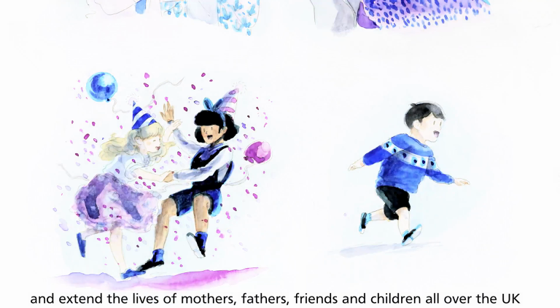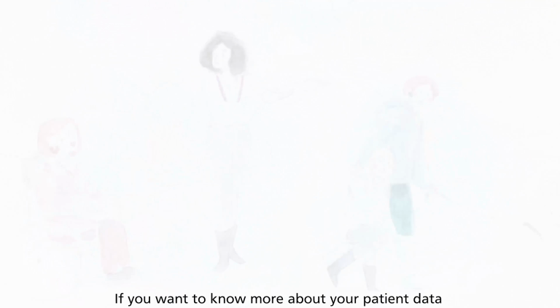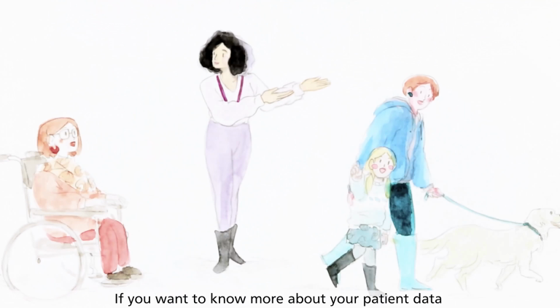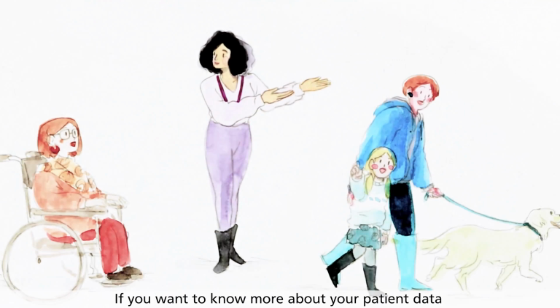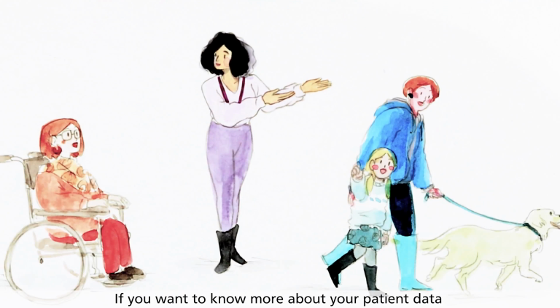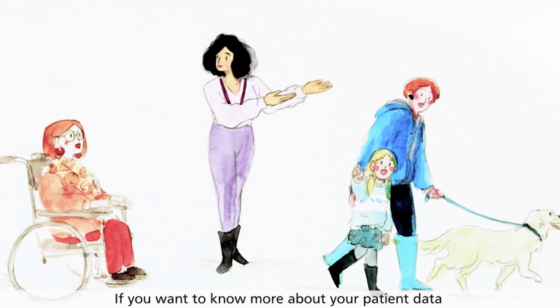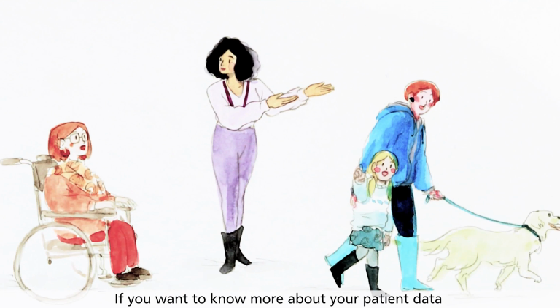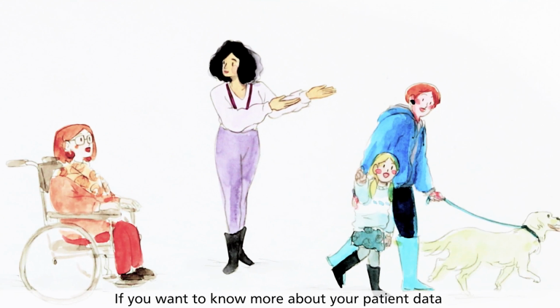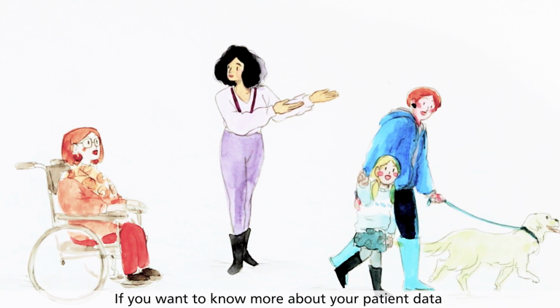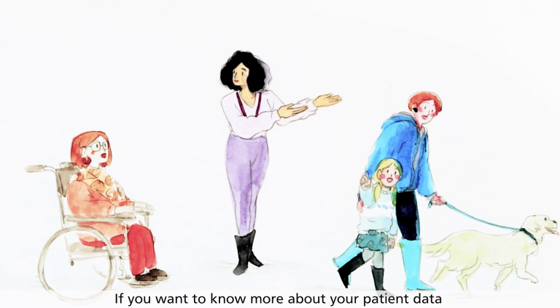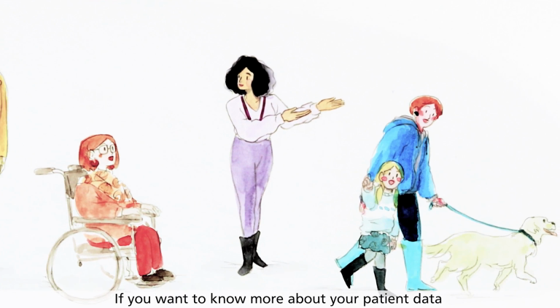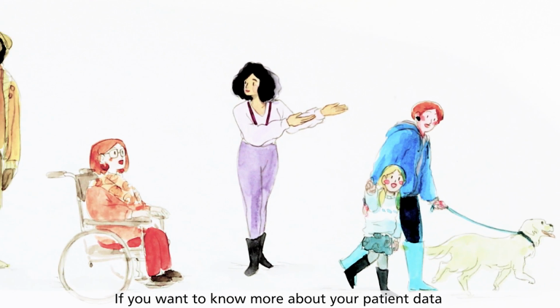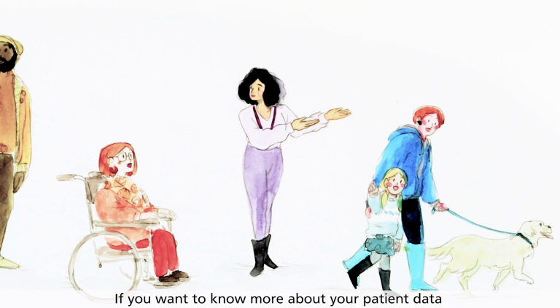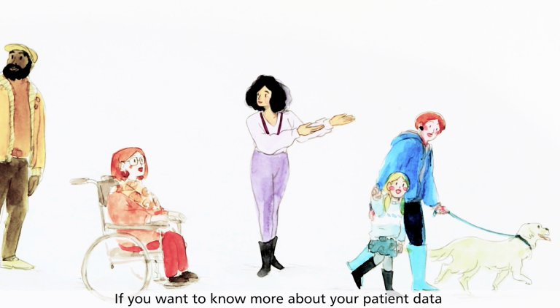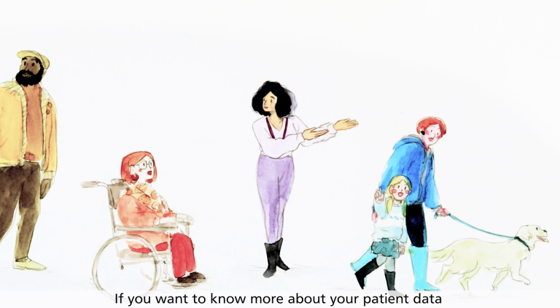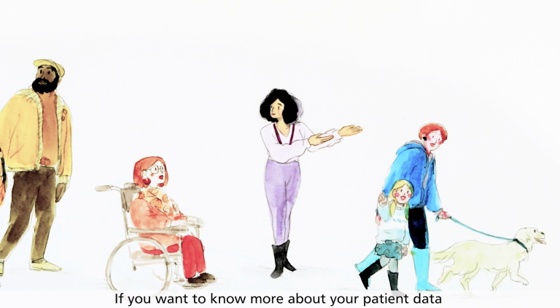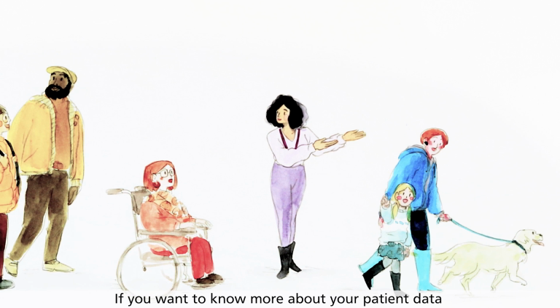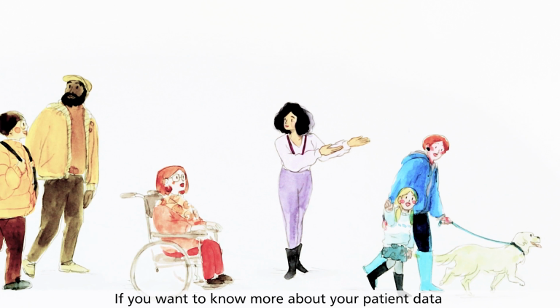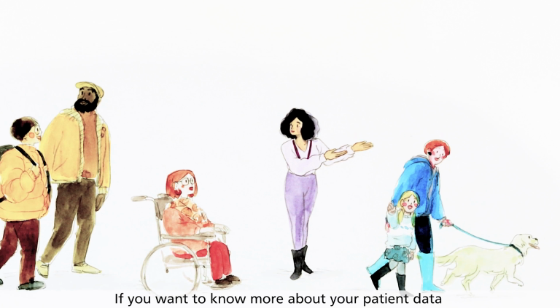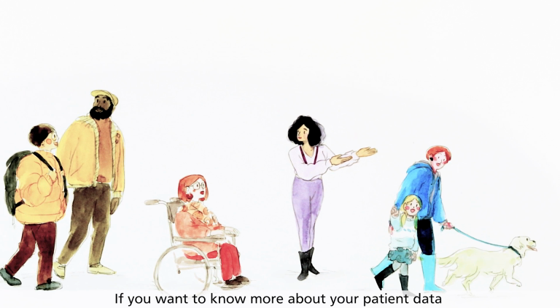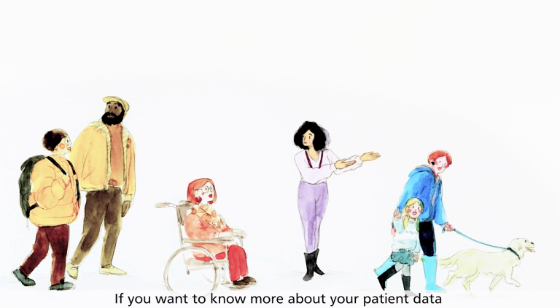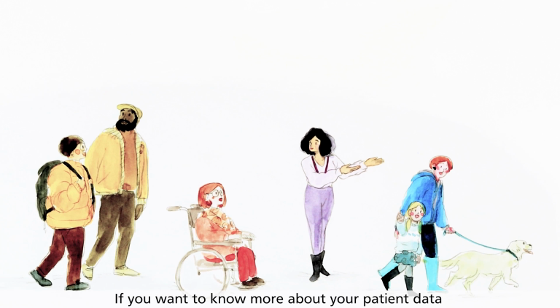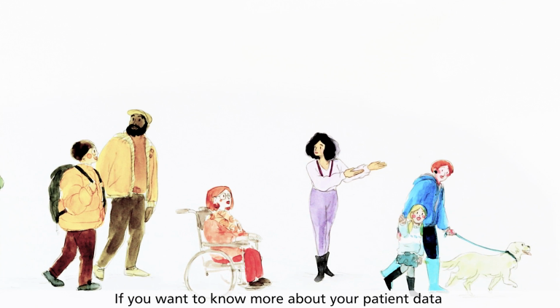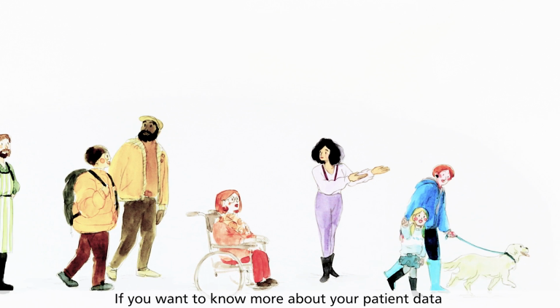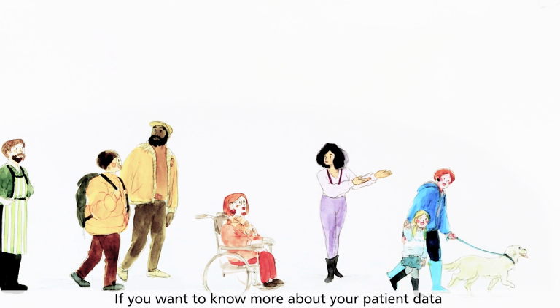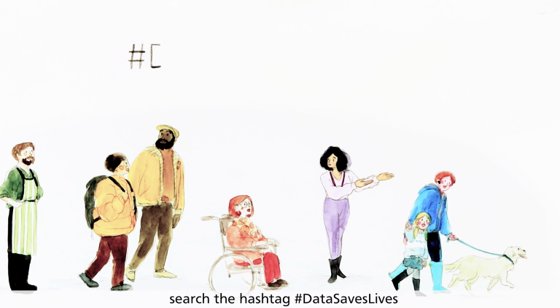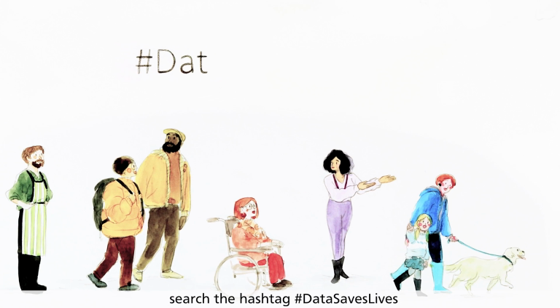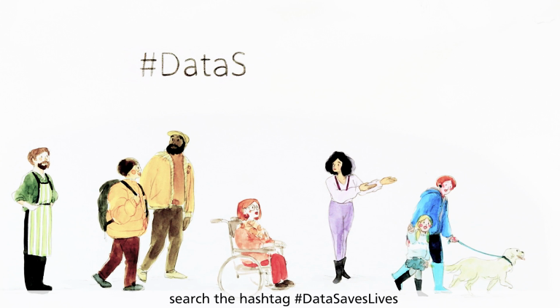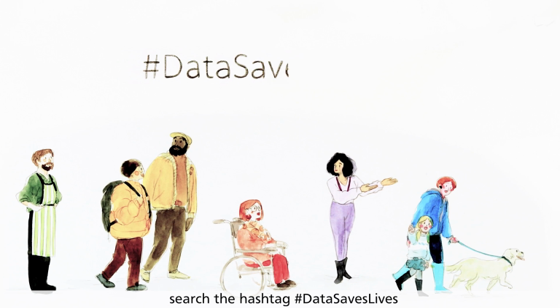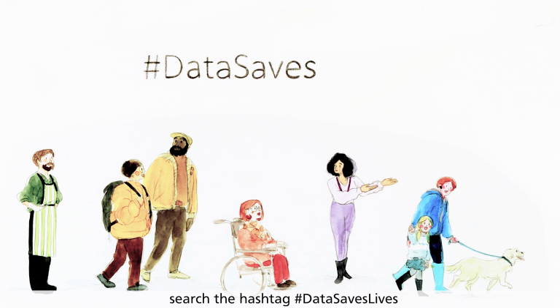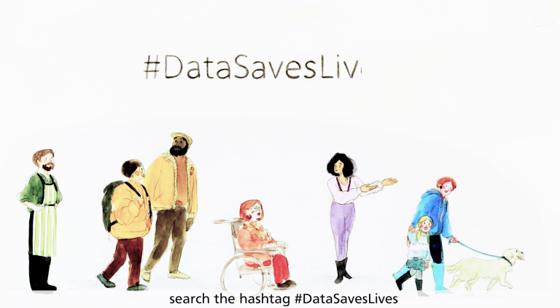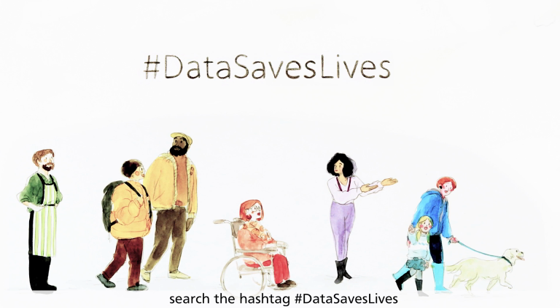If you want to know more about your patient data, search the hashtag DataSavesLives.